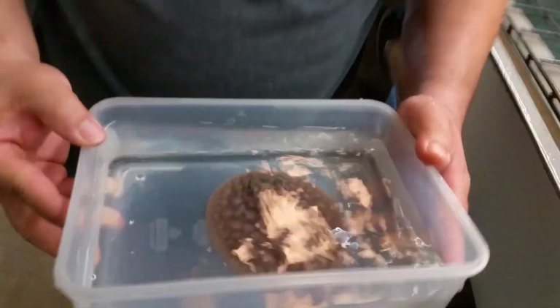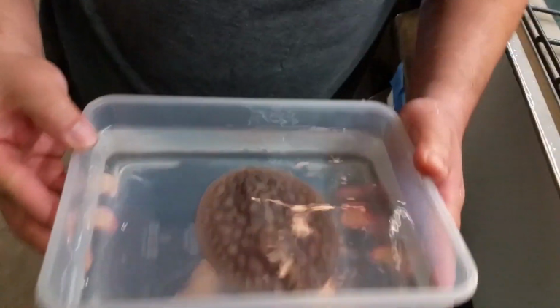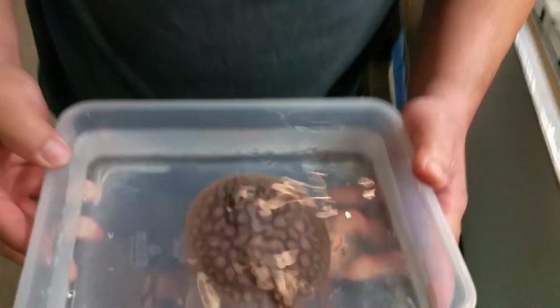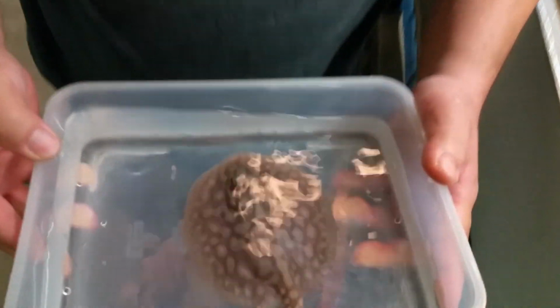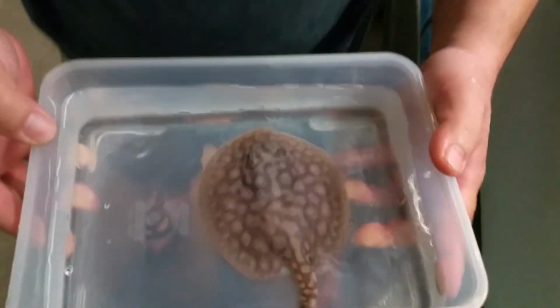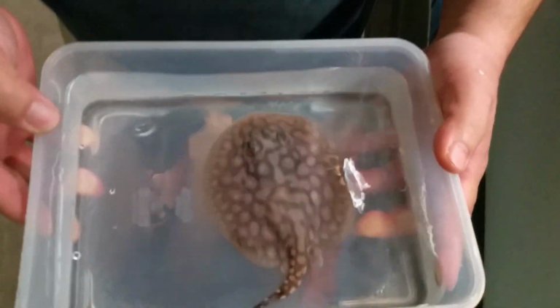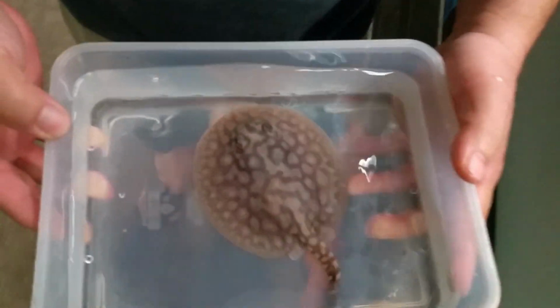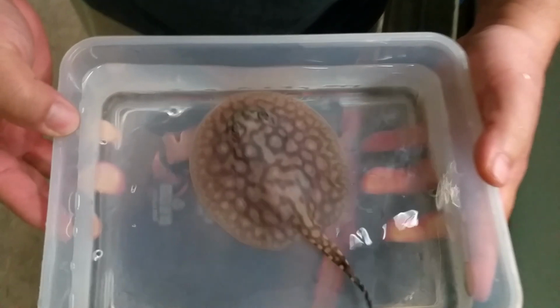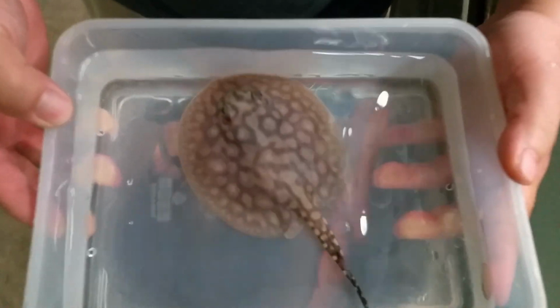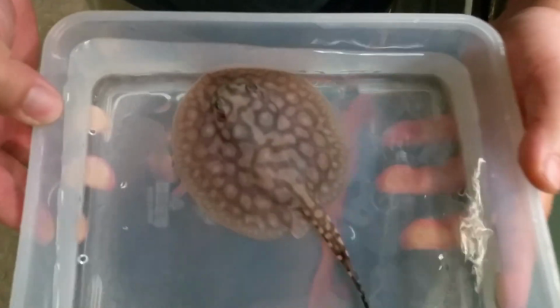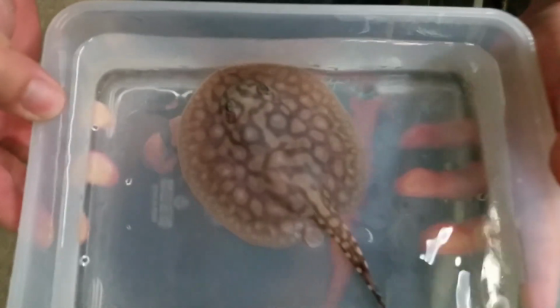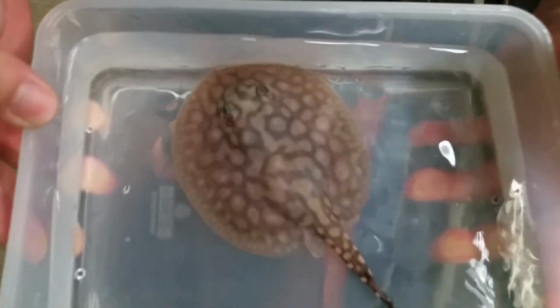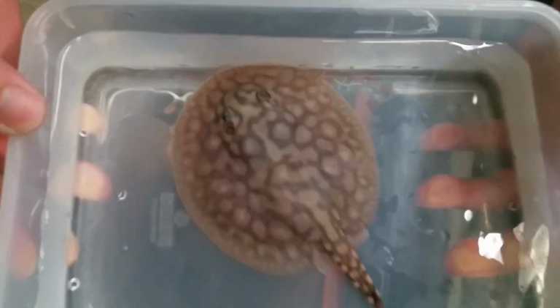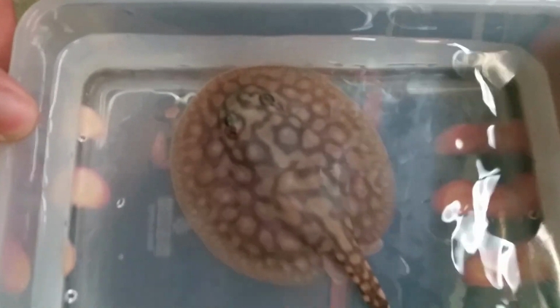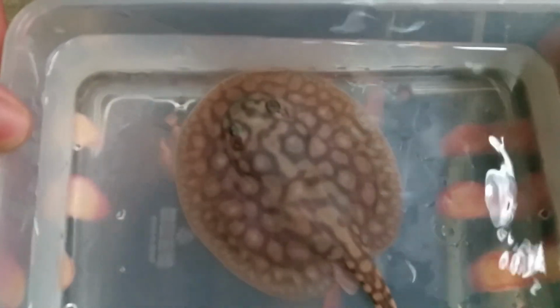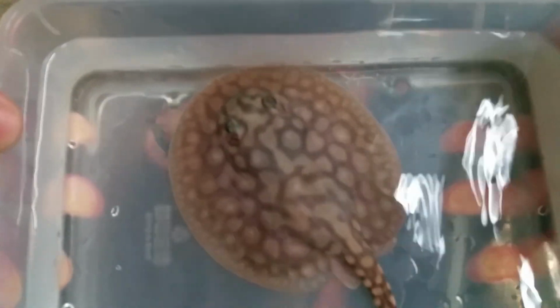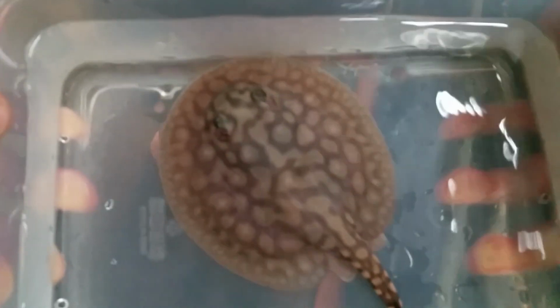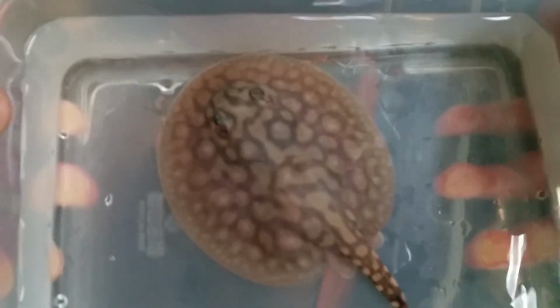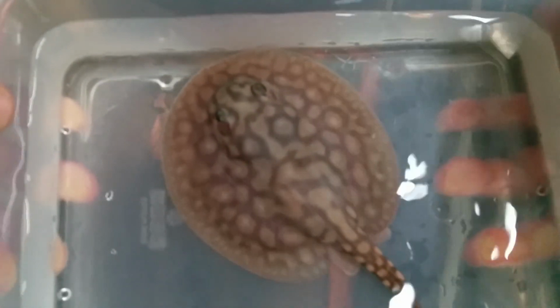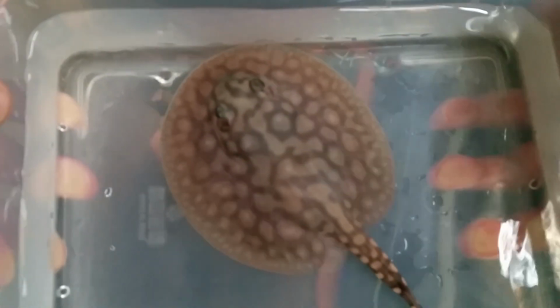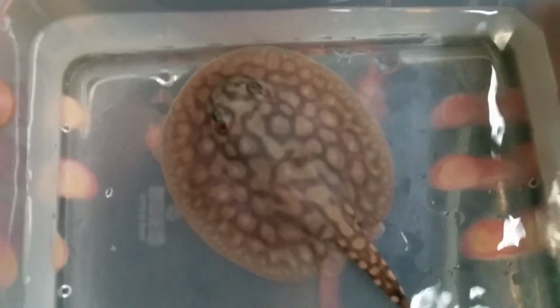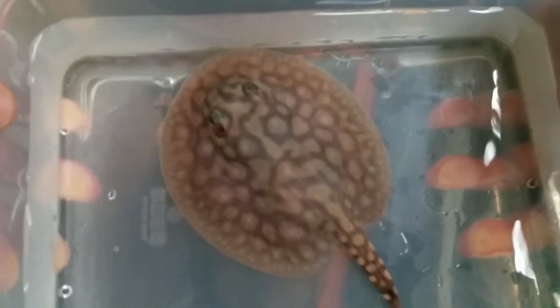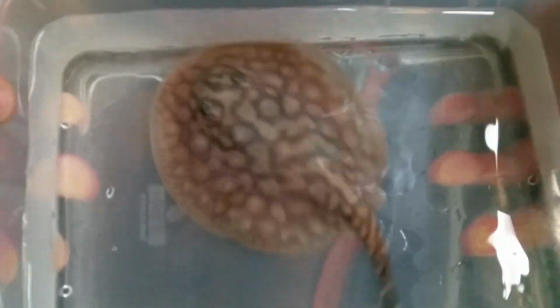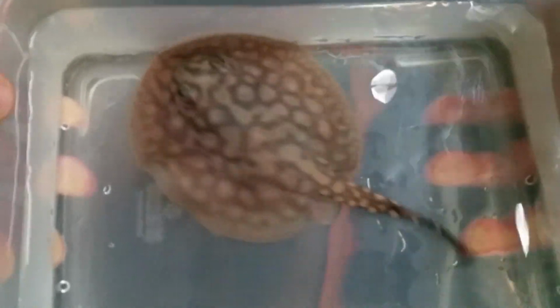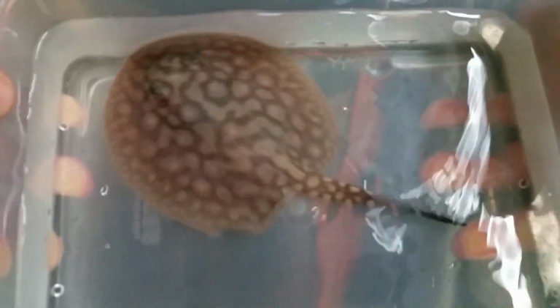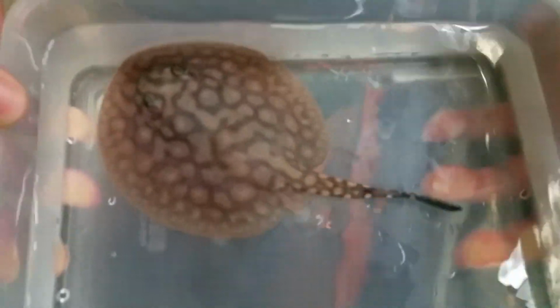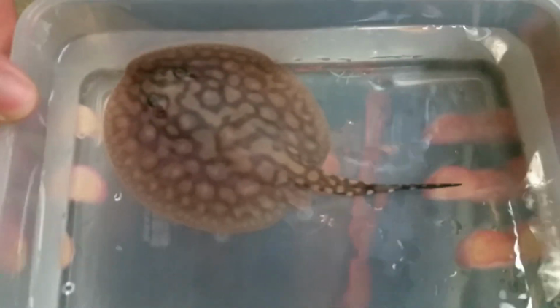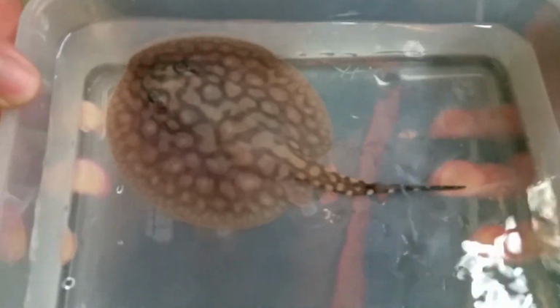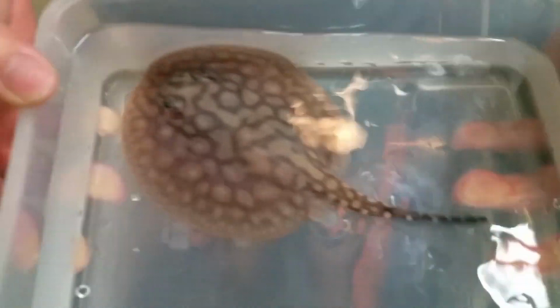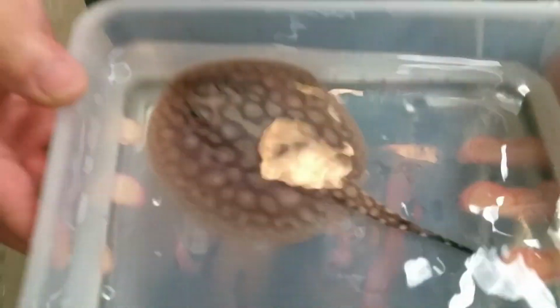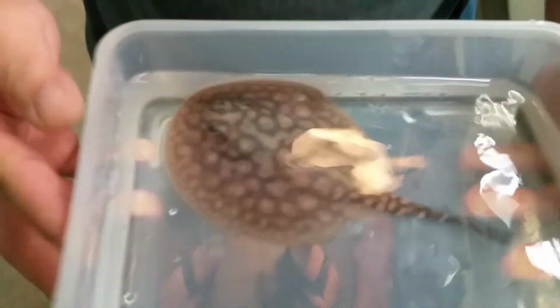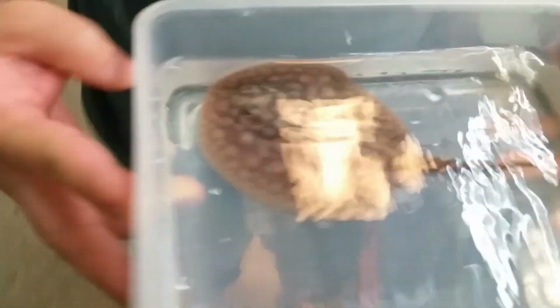Look at that. That's really nice. Nice, unique pattern.